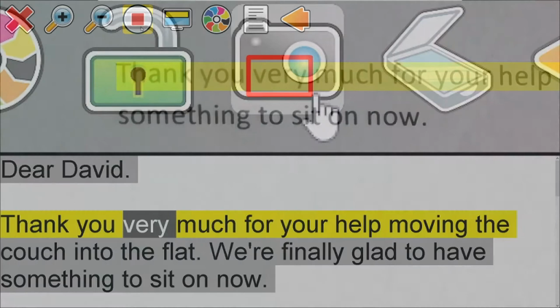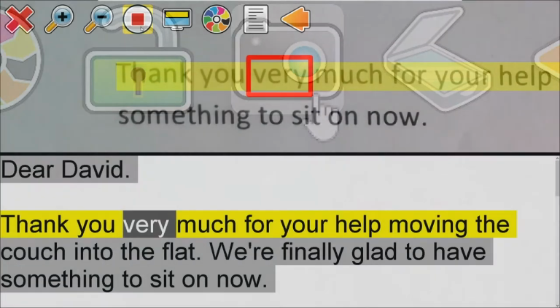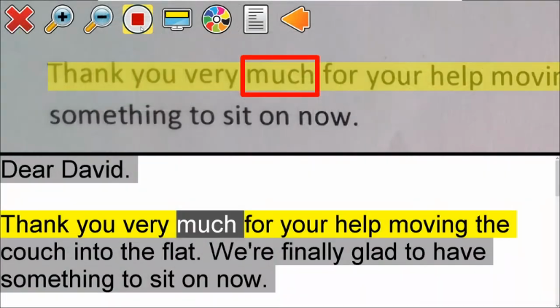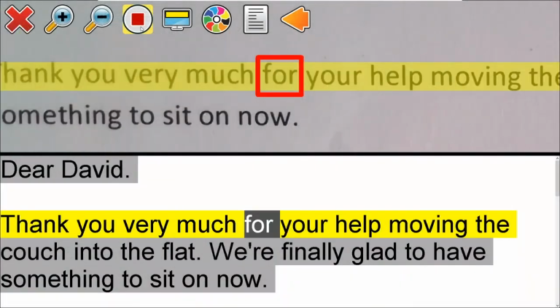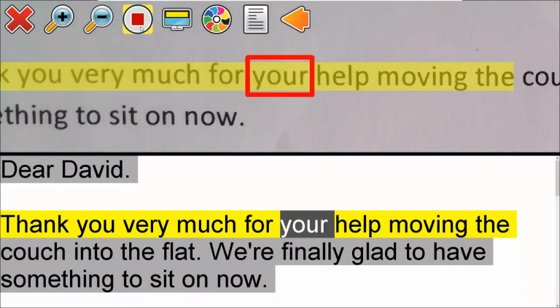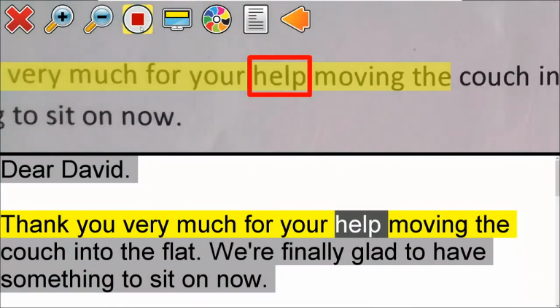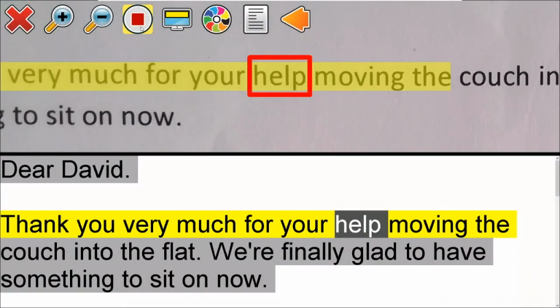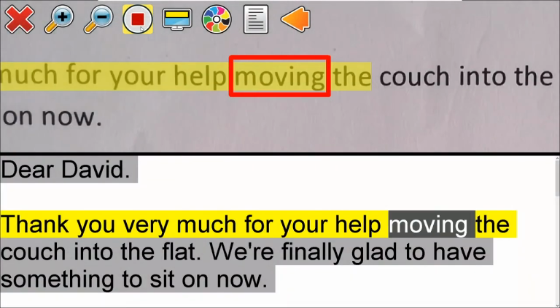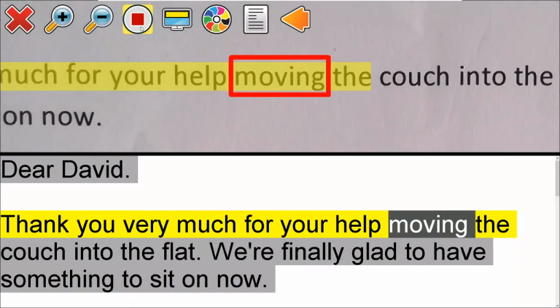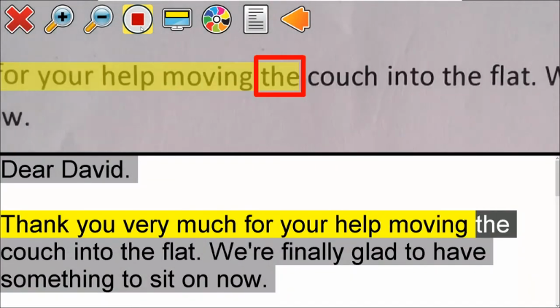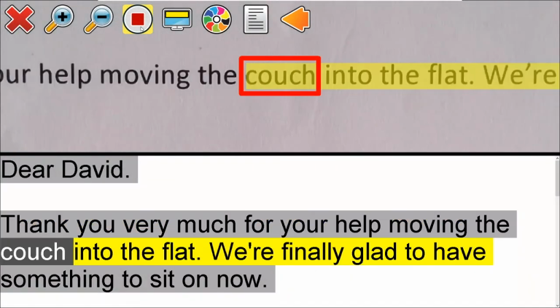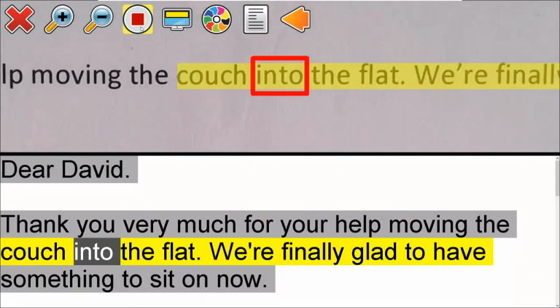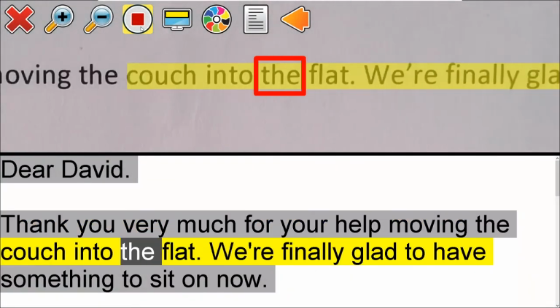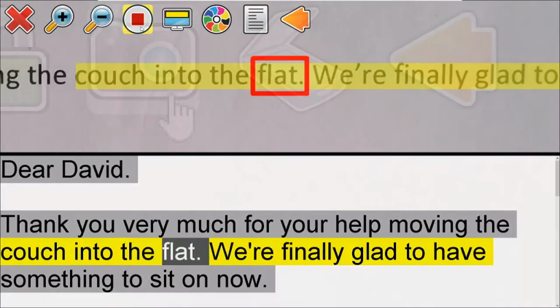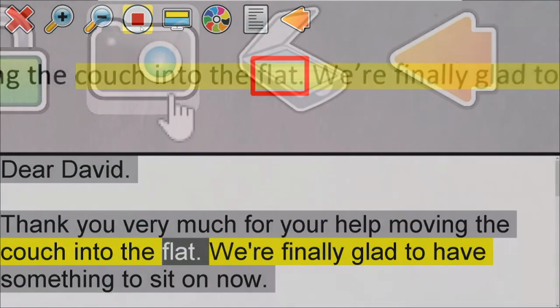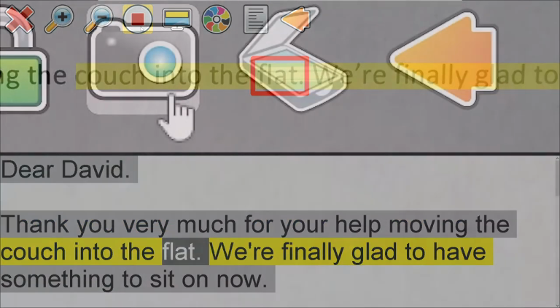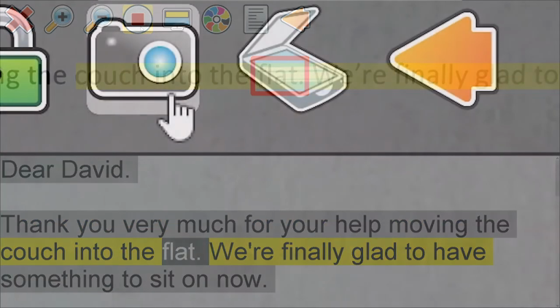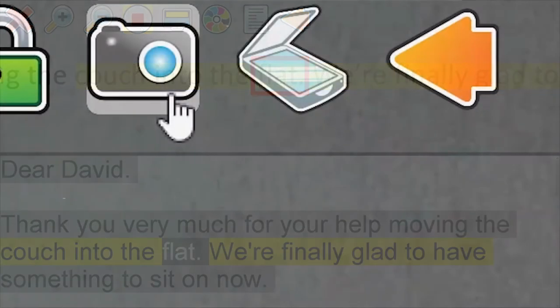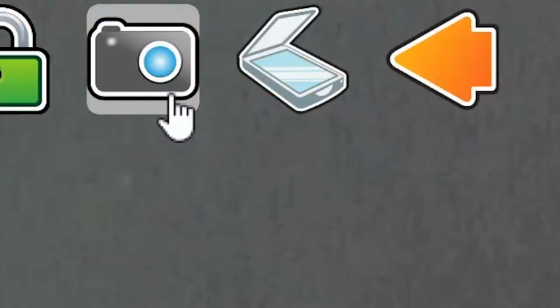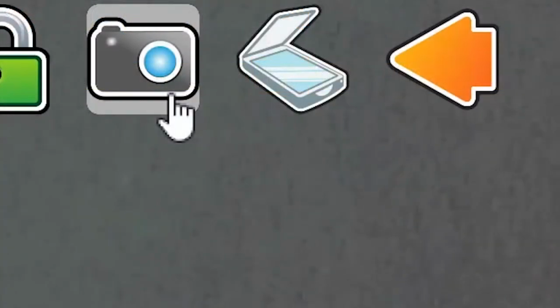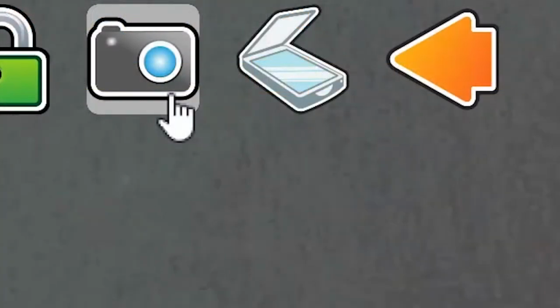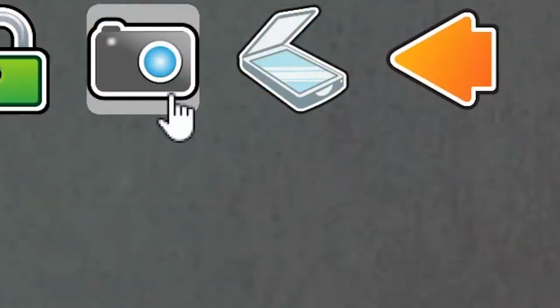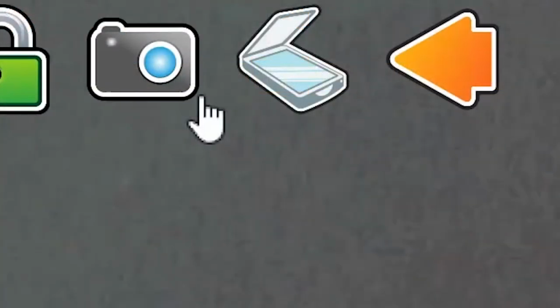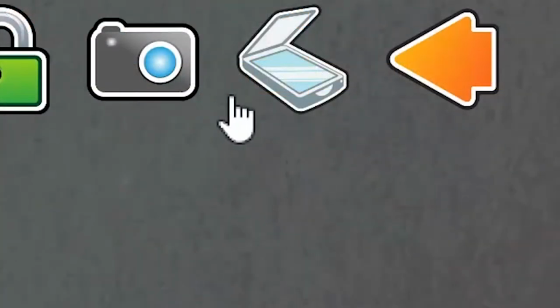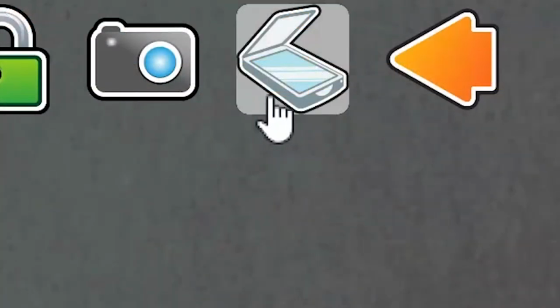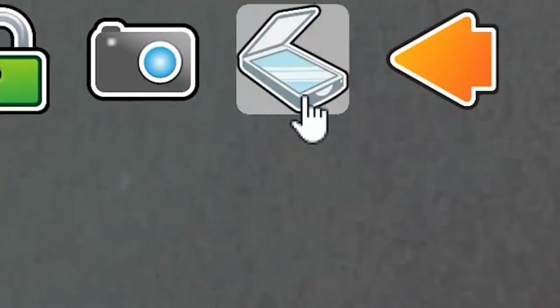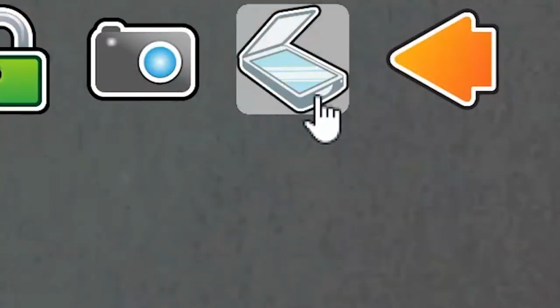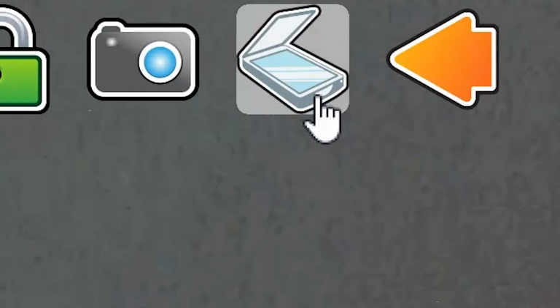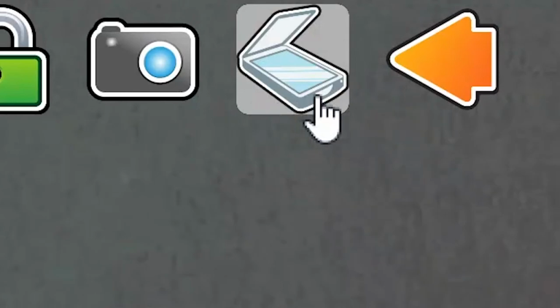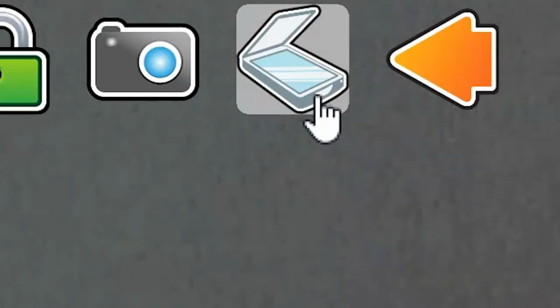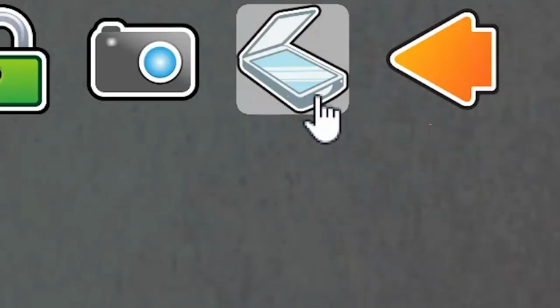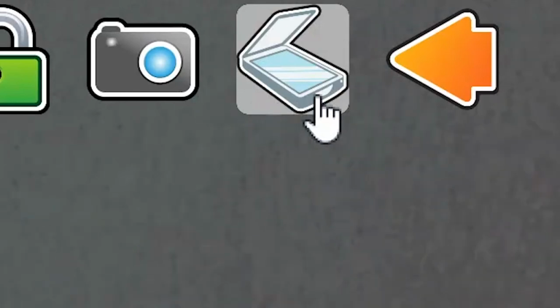And to scan and read the text on the document, select the scanner button, which is to the right of the camera button.